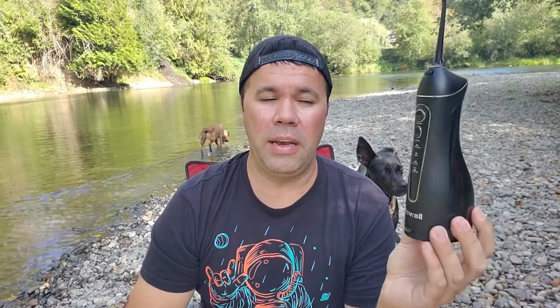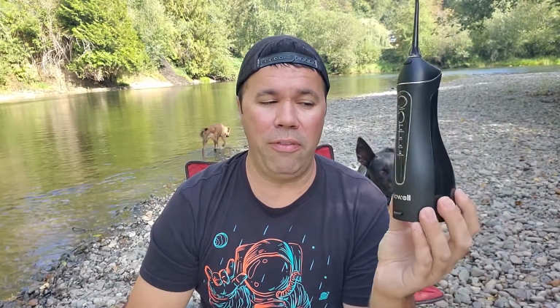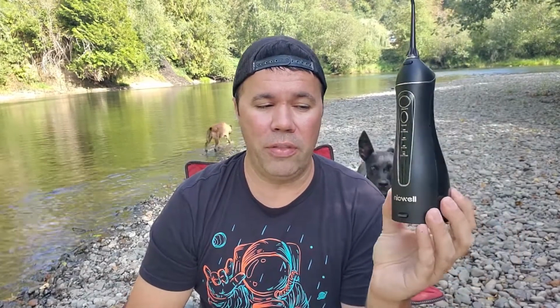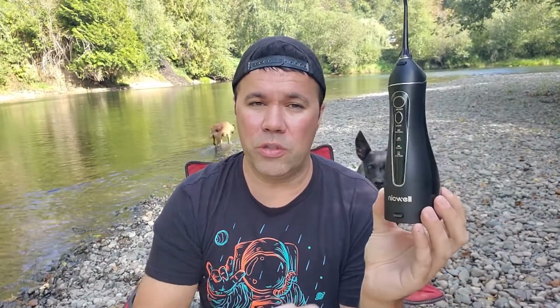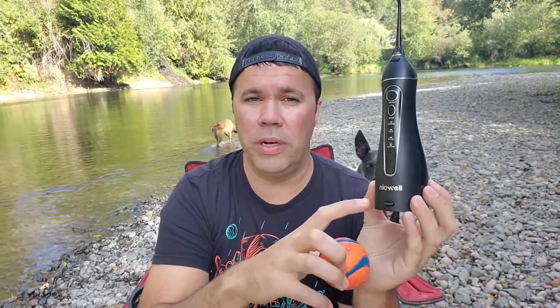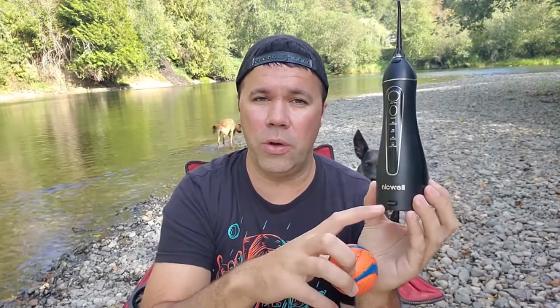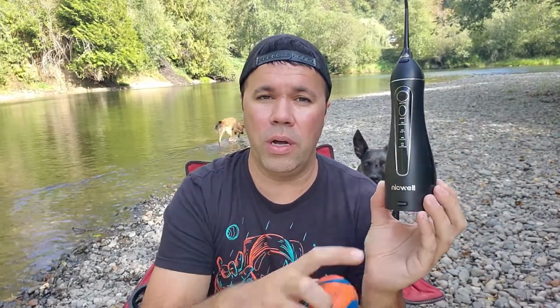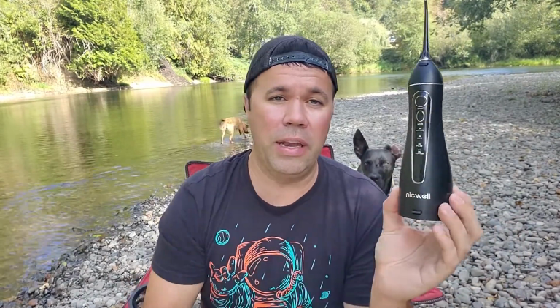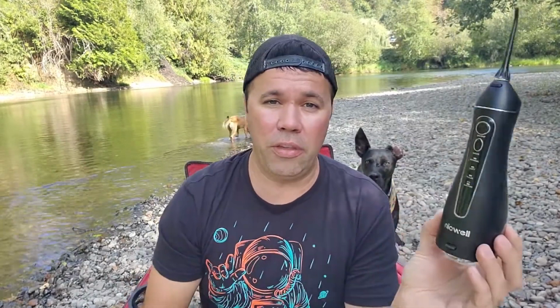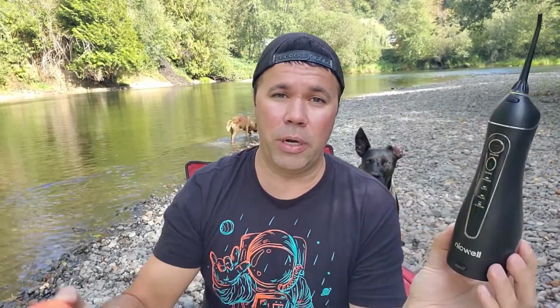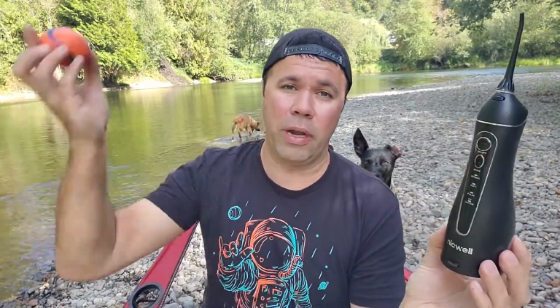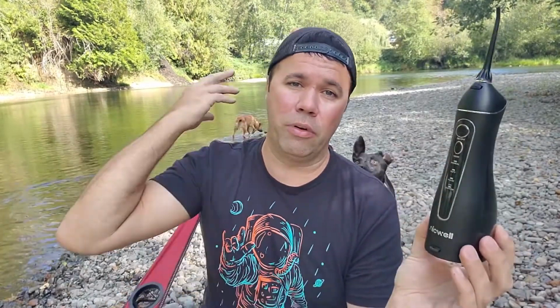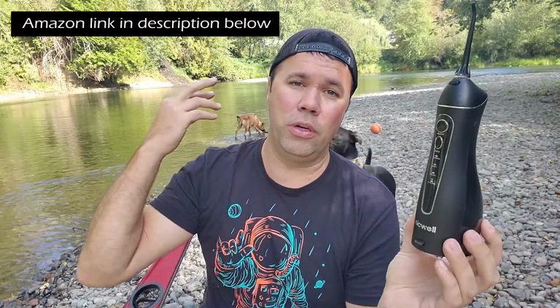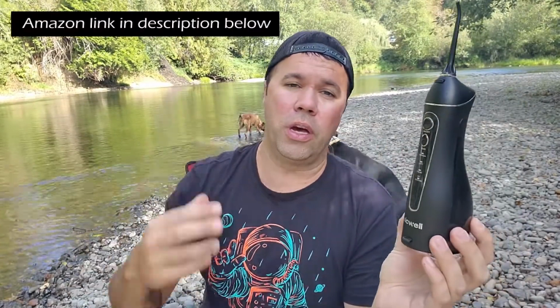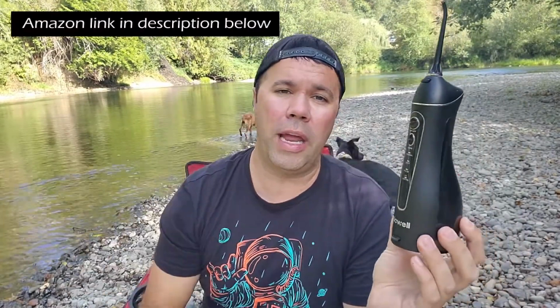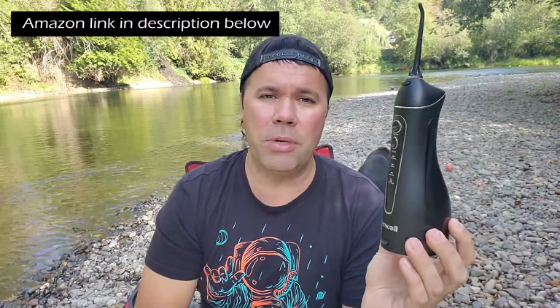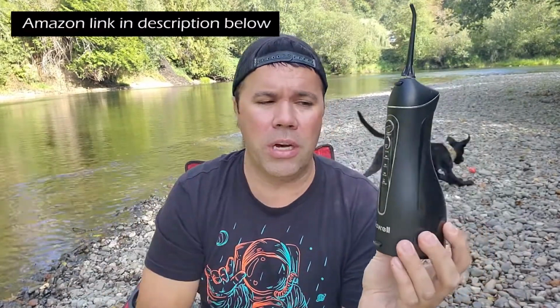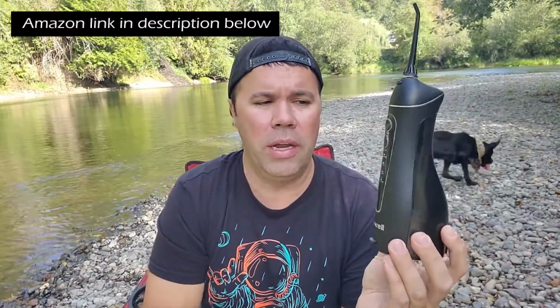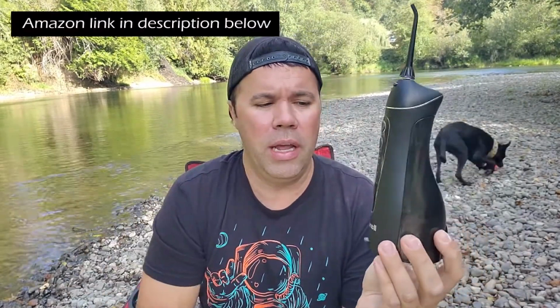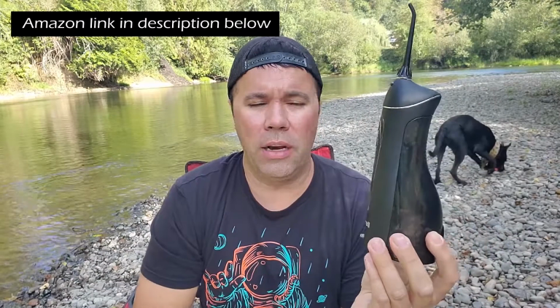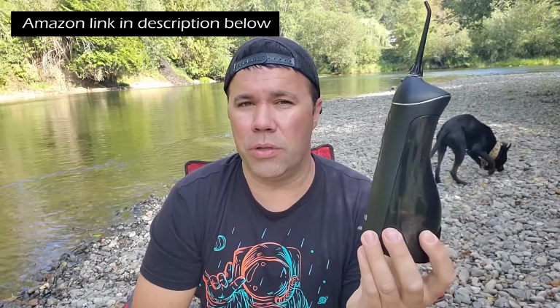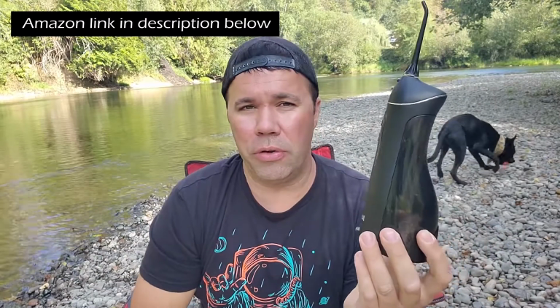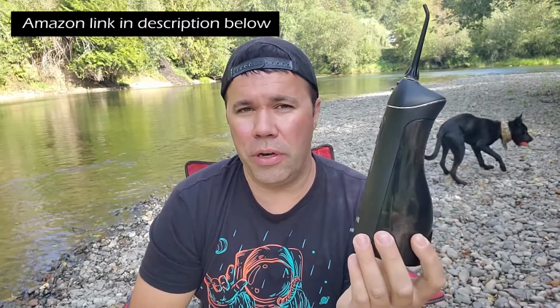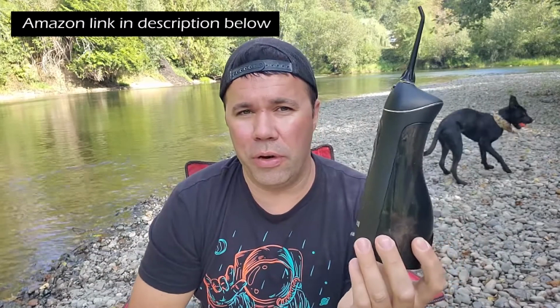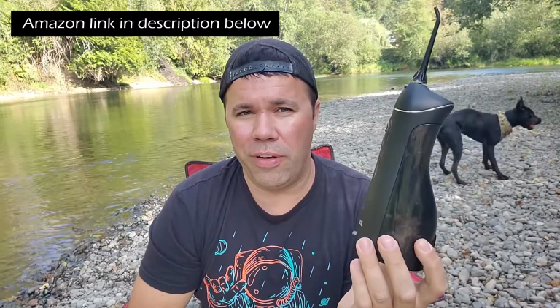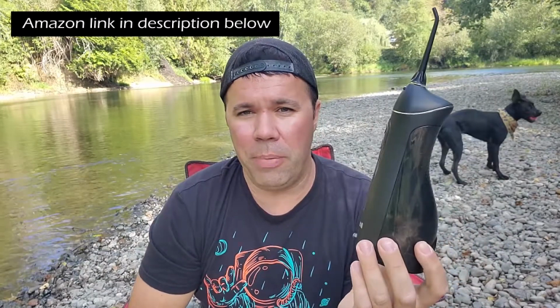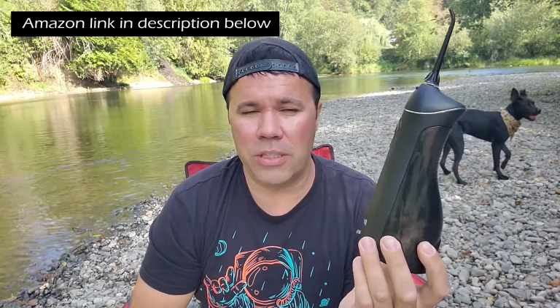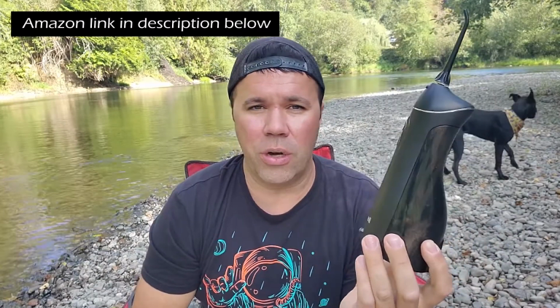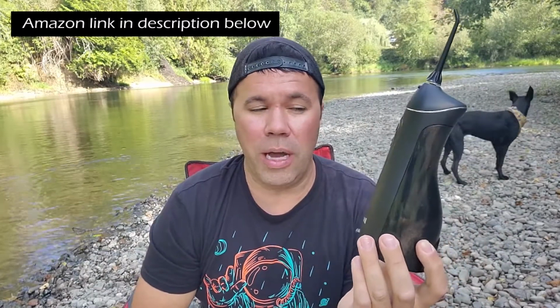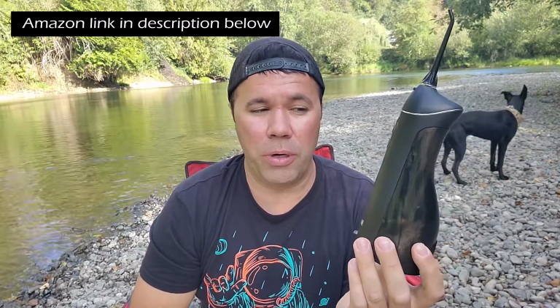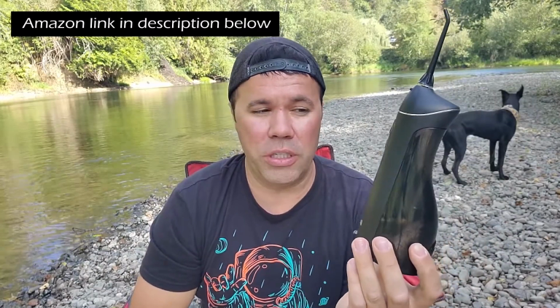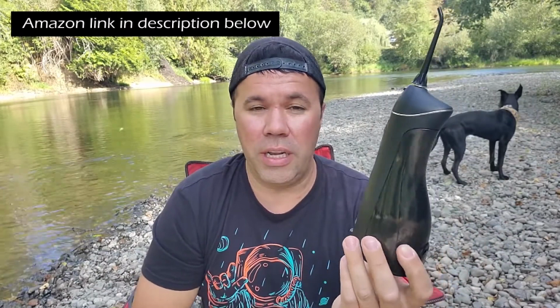So I was in the market for a water pick, and I found this one — Nickwell. It had nothing but great reviews on Amazon, and it was only $30 to $35, so I purchased it.